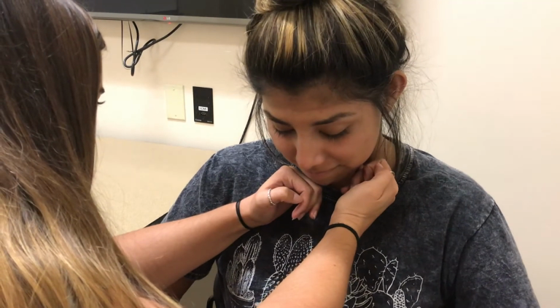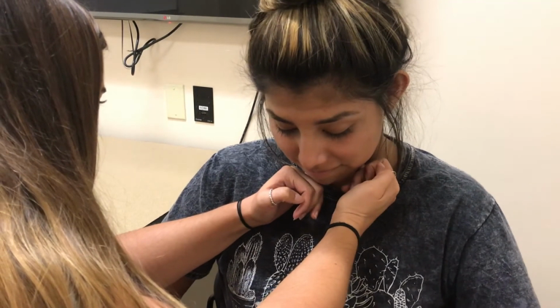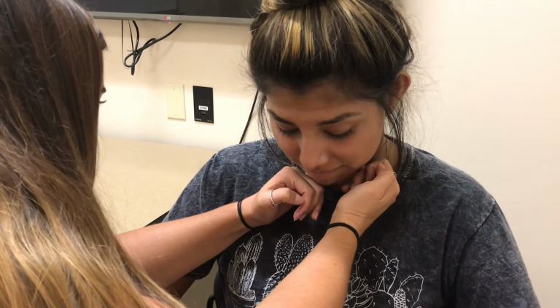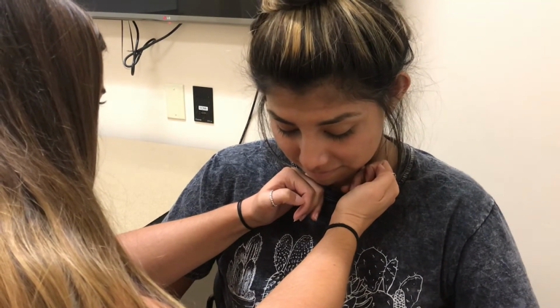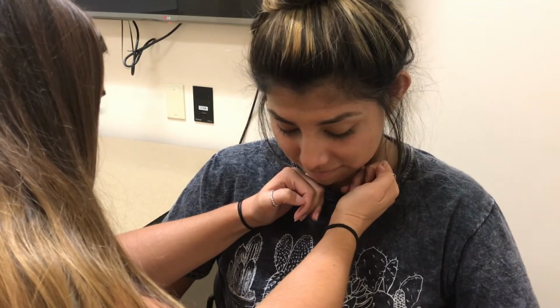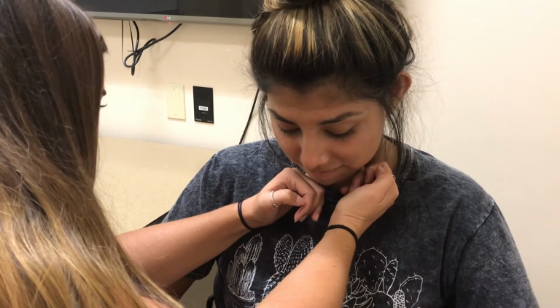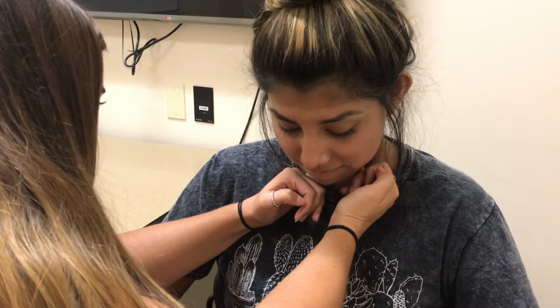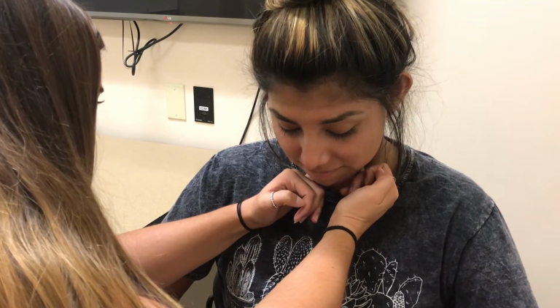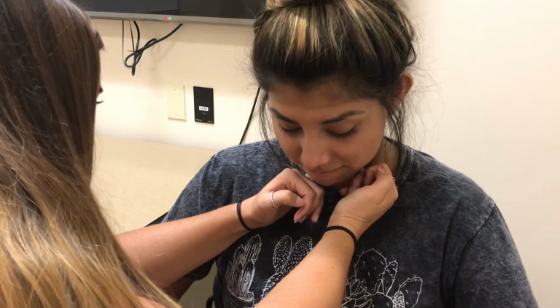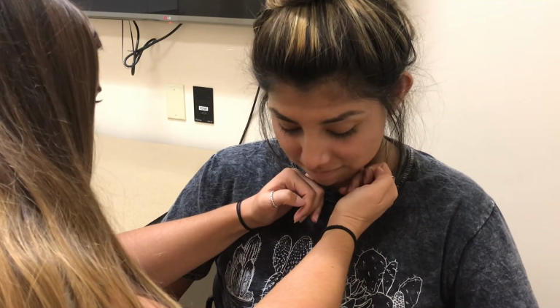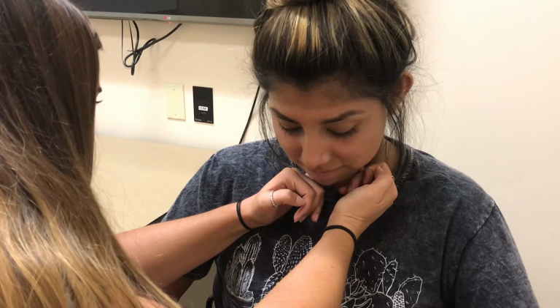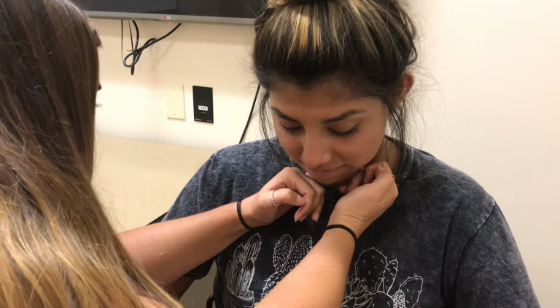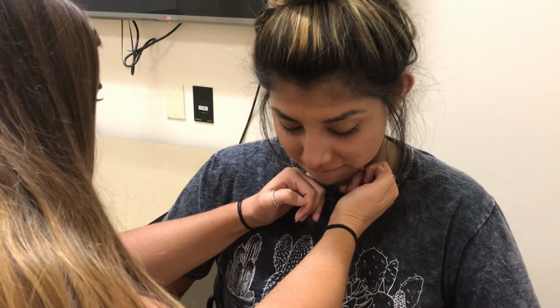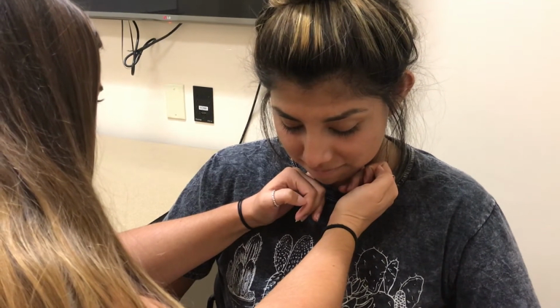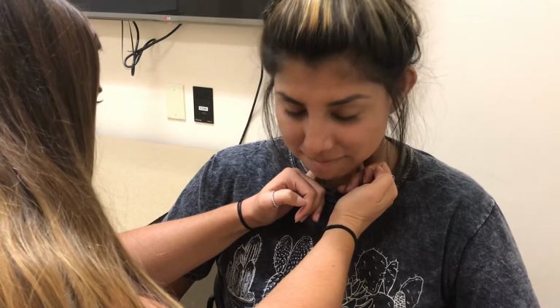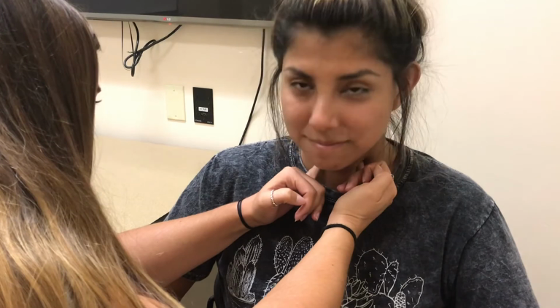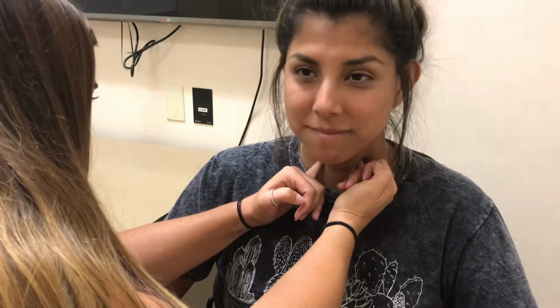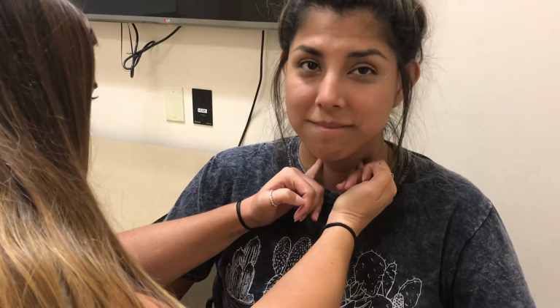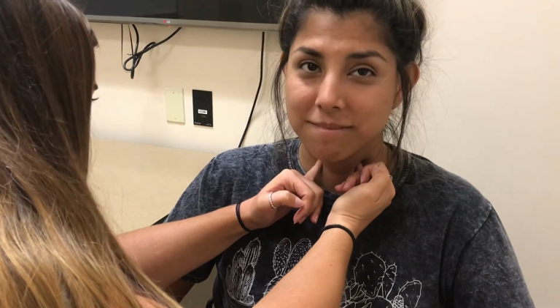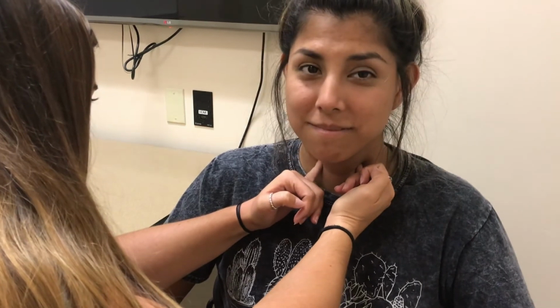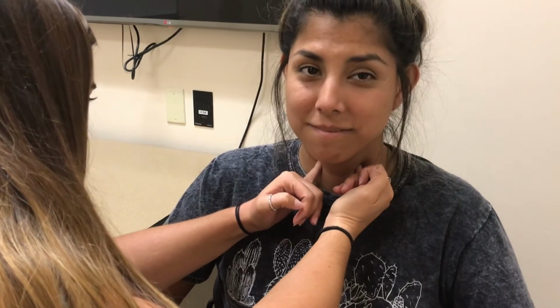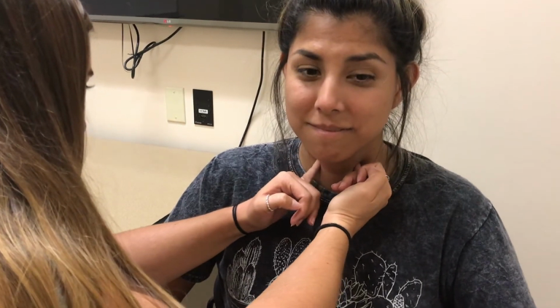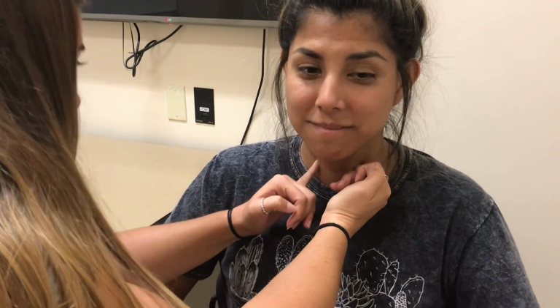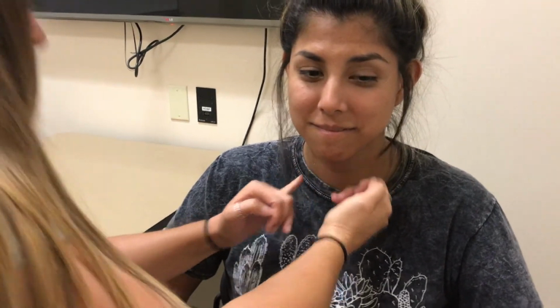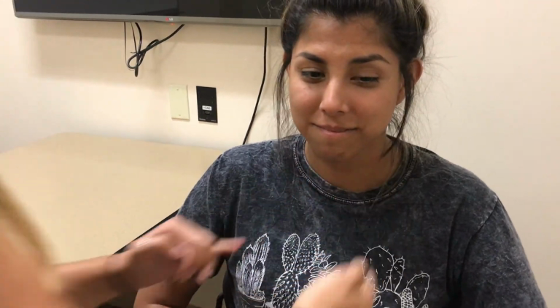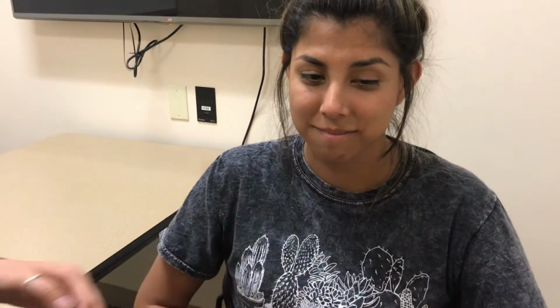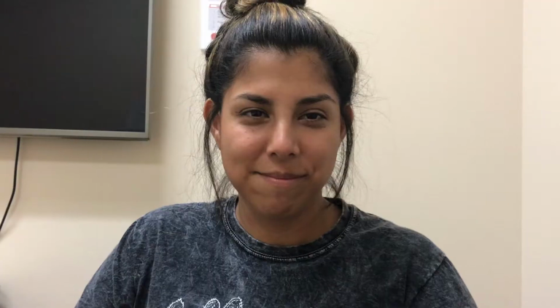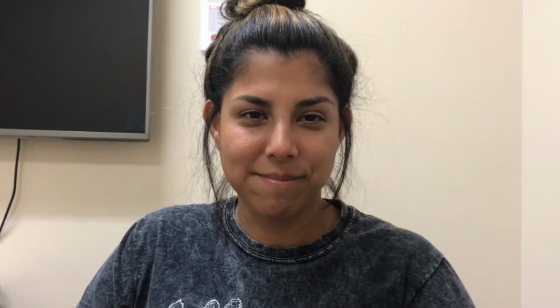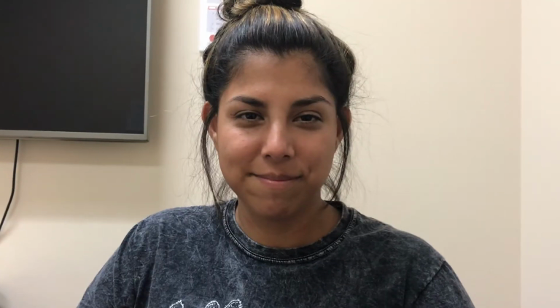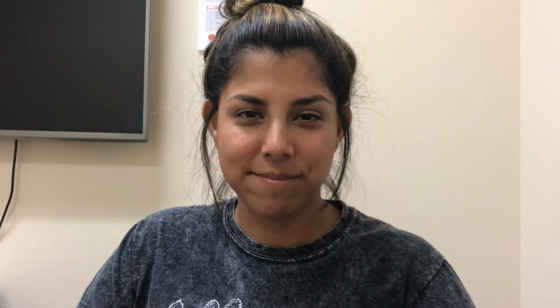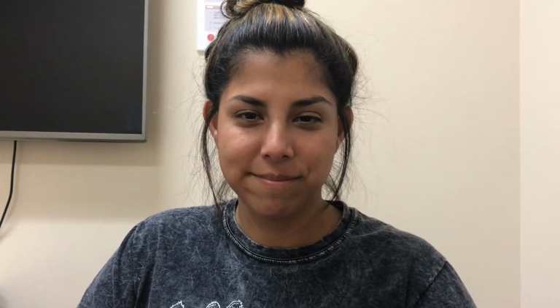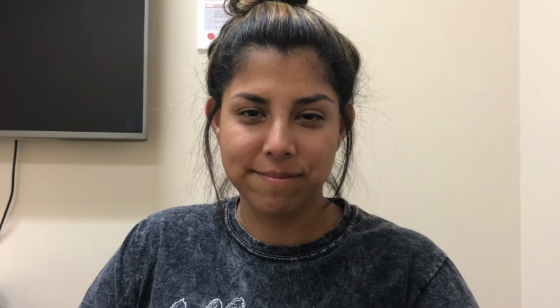Now we're going to locate your pre-vertebral muscle. I can locate it when you look down and bring your chin towards your neck — the pre-vertebral muscle activates — and then when you come back up, it retracts.